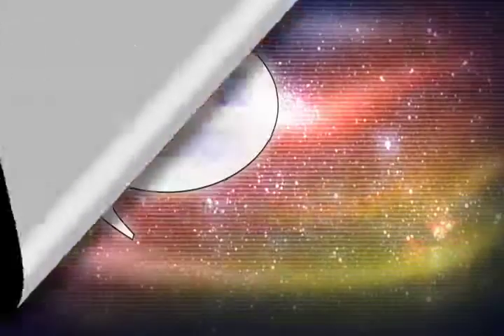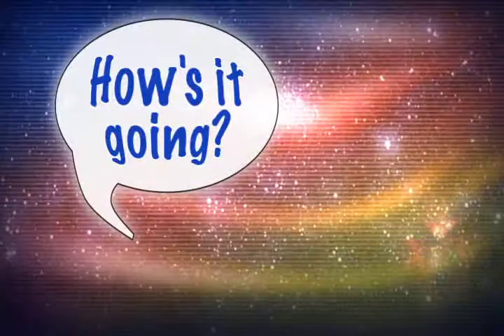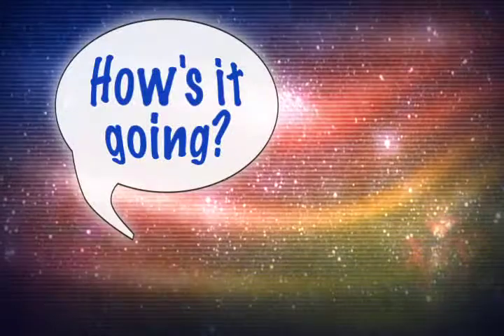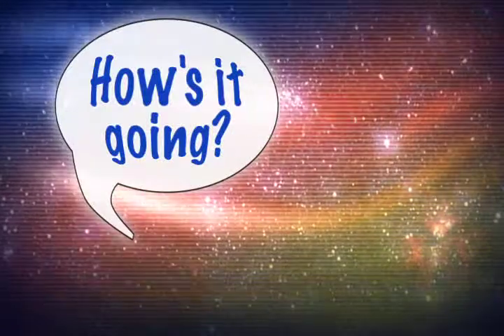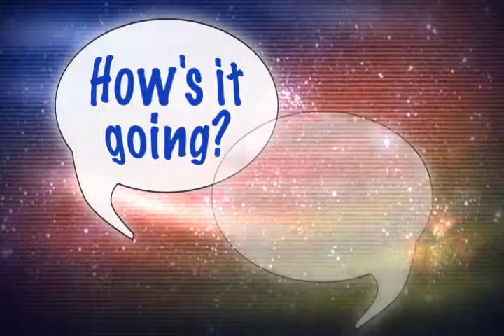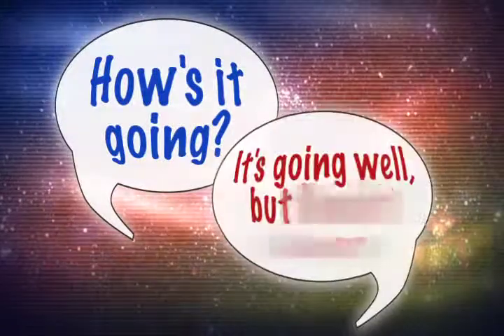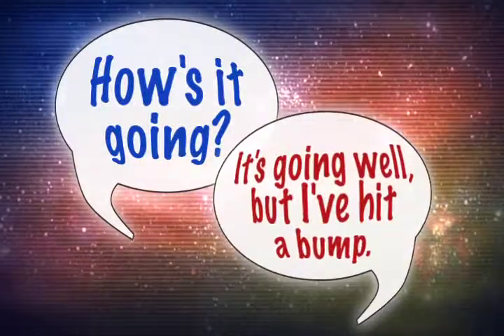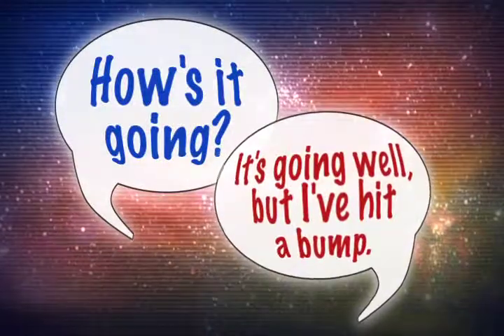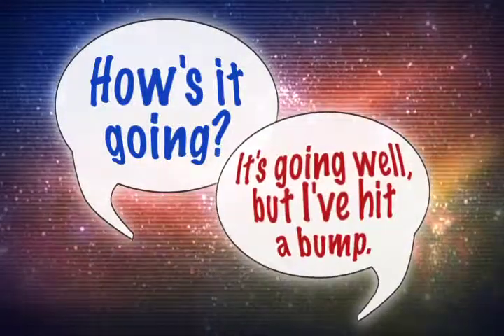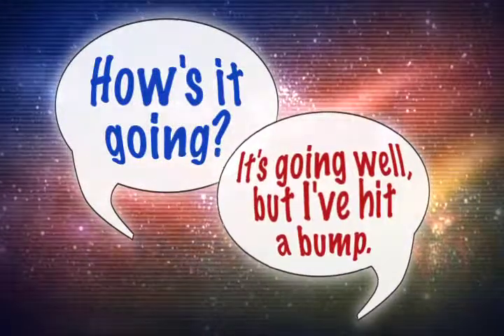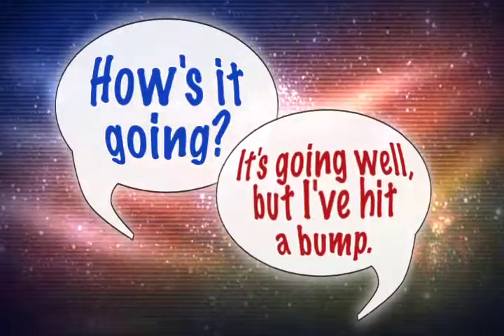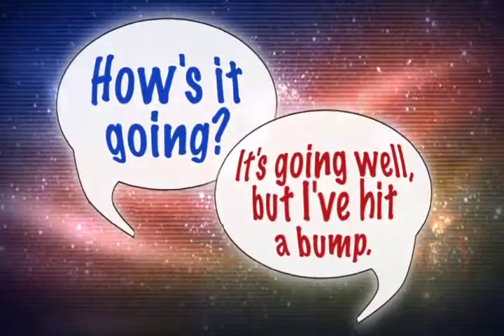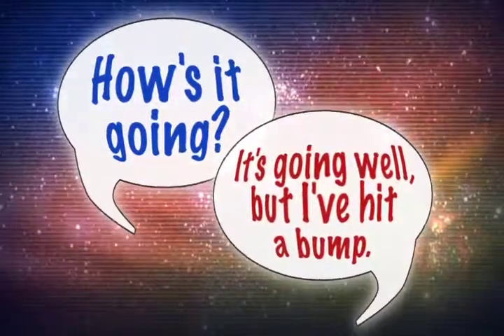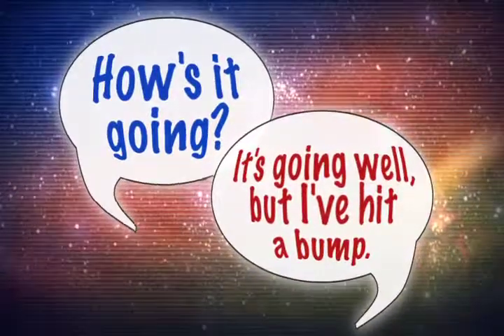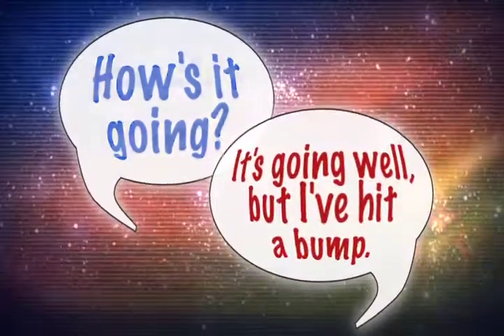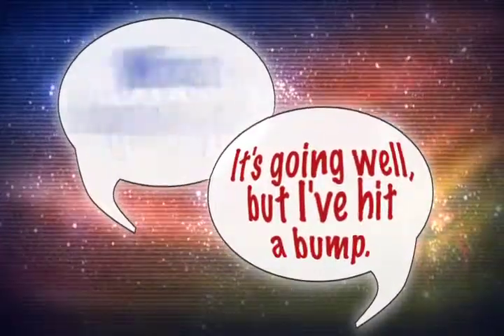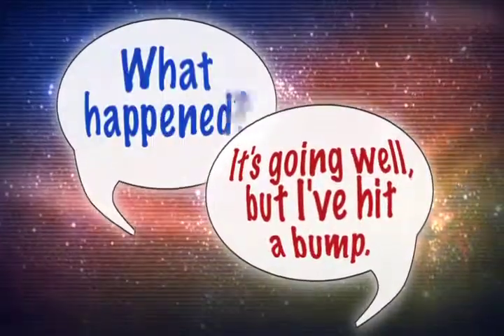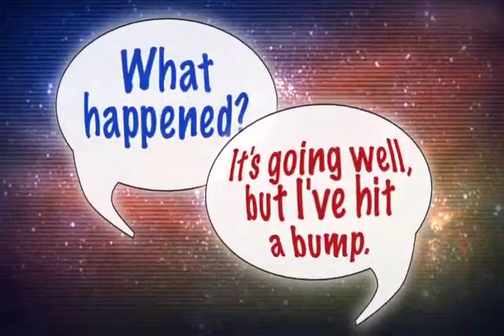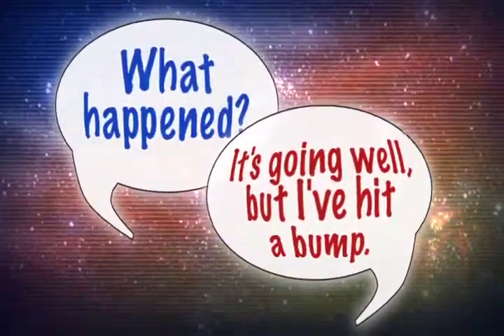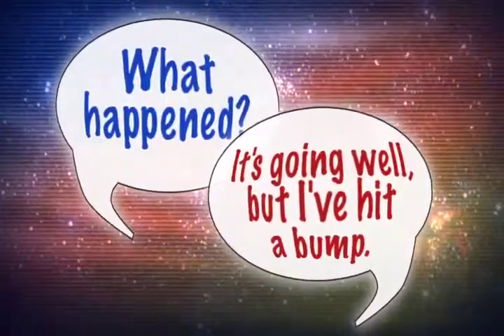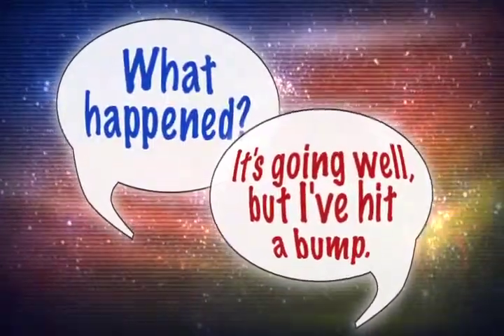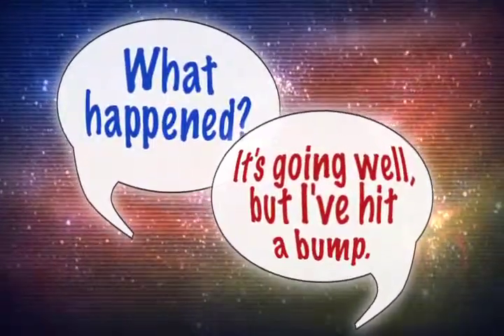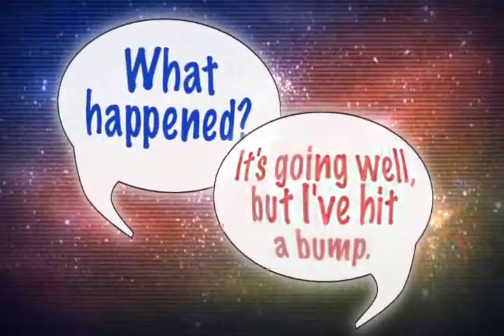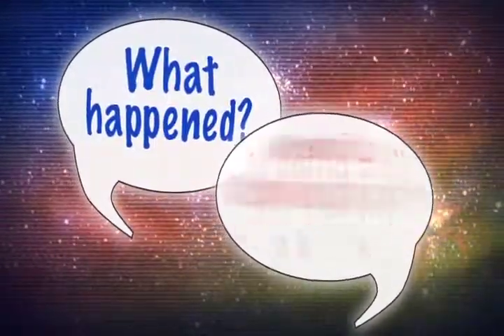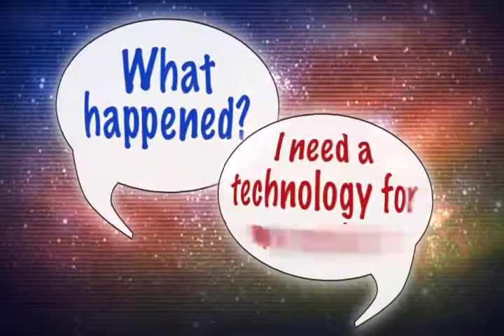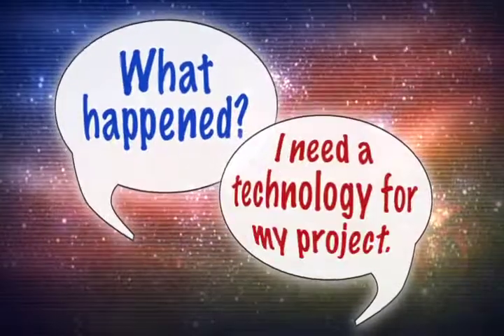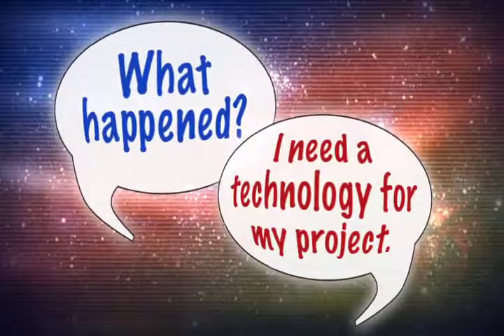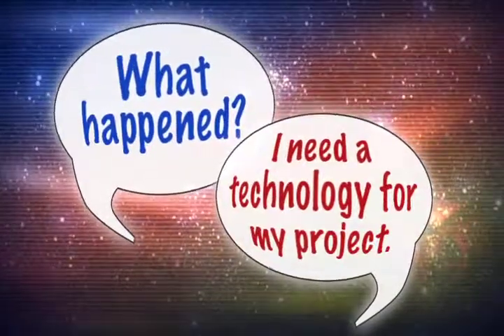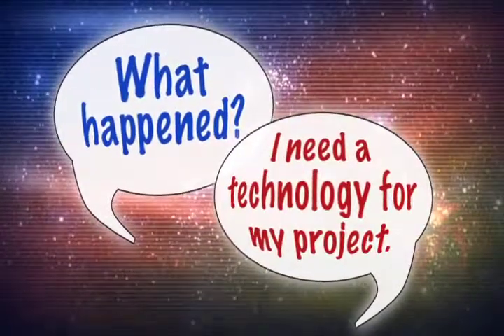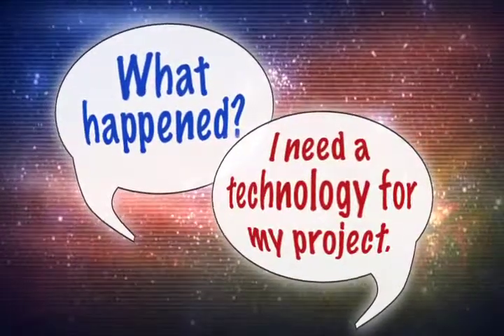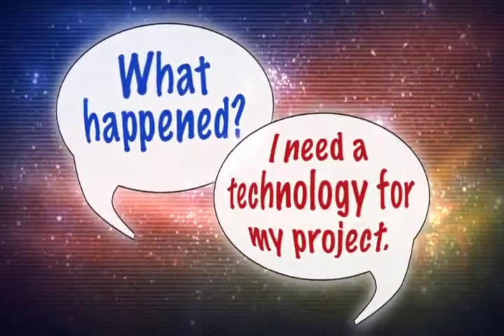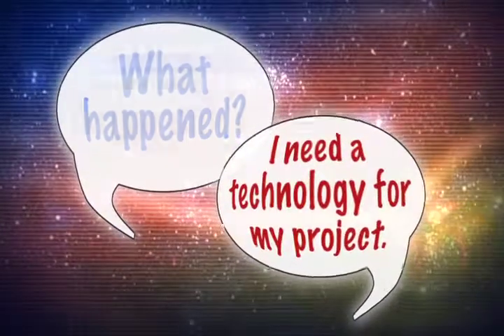How's it going? It's going well, but I've hit a bump. What happened? I need a technology for my project.